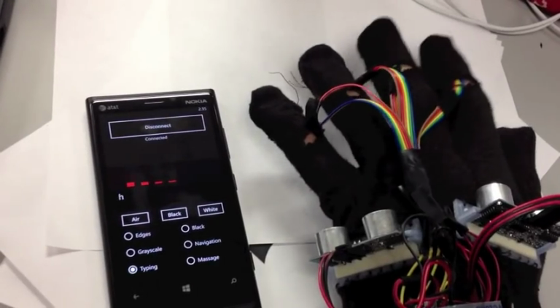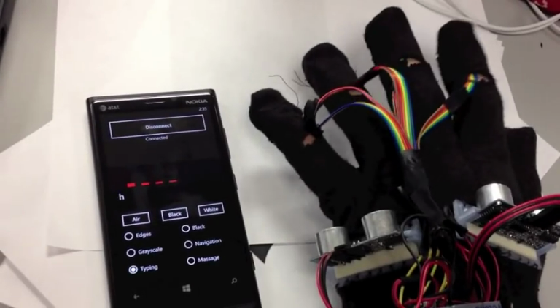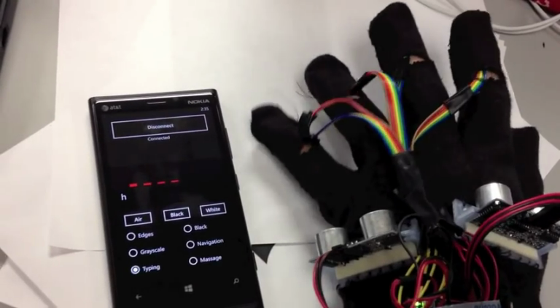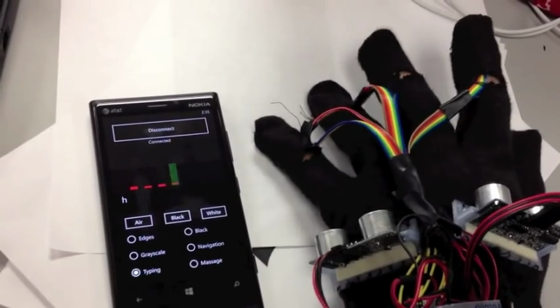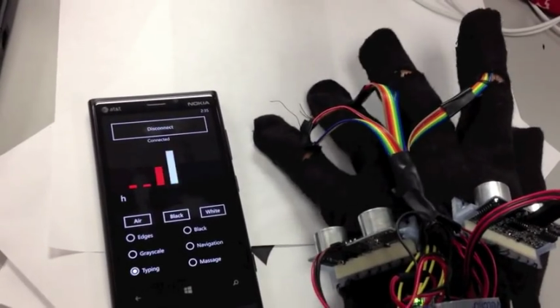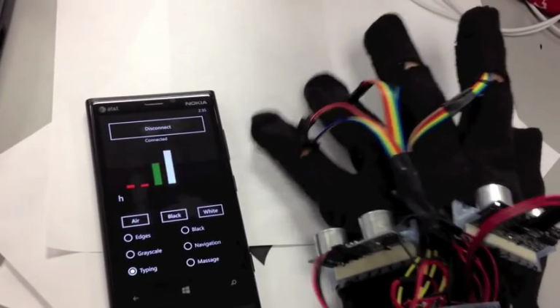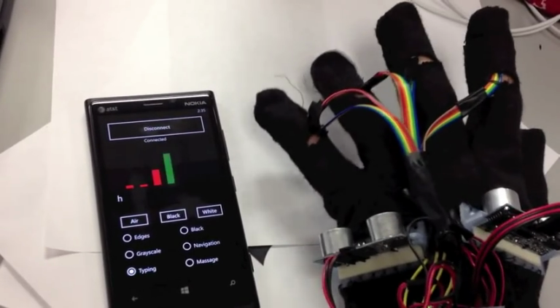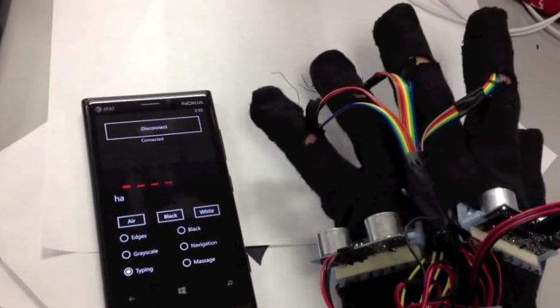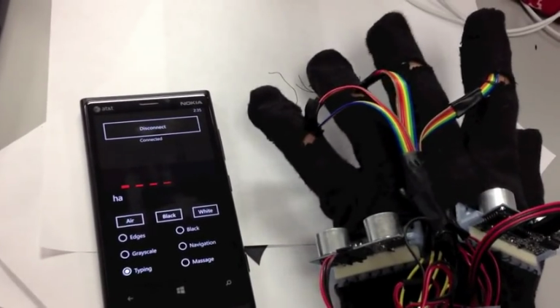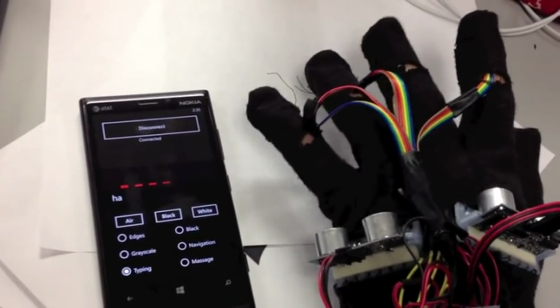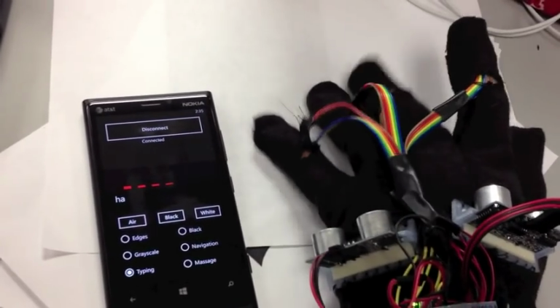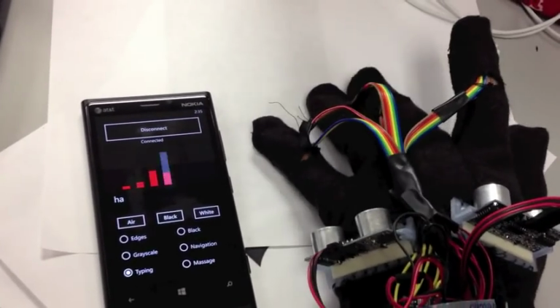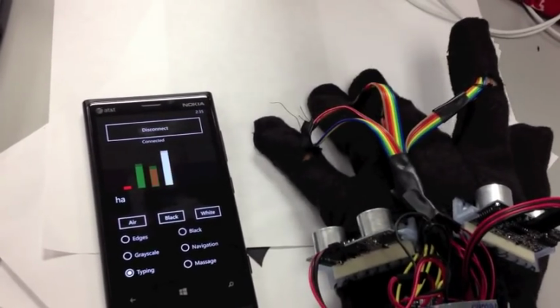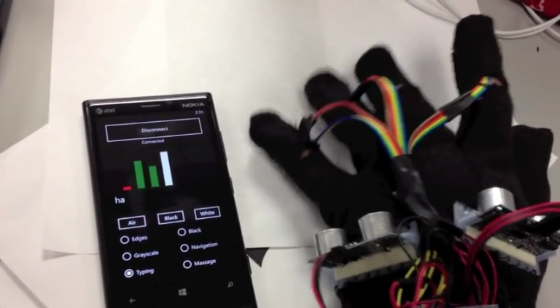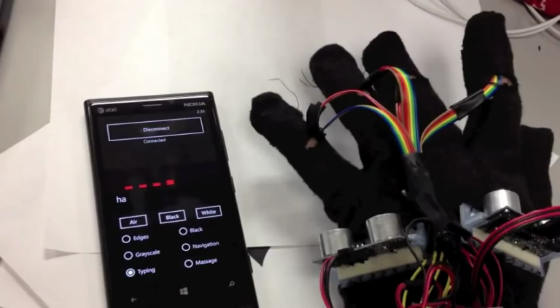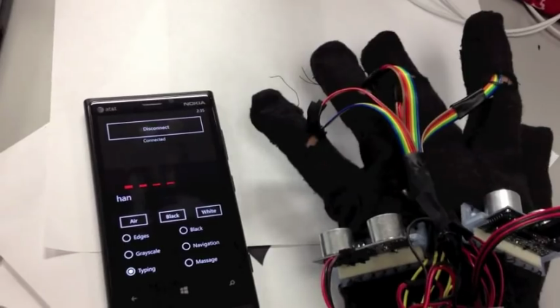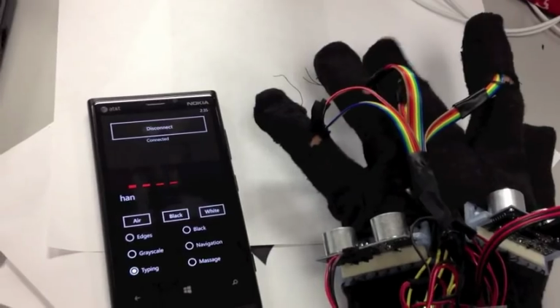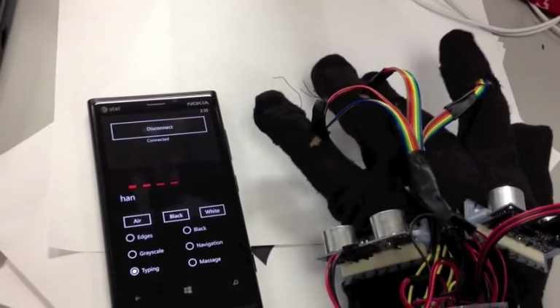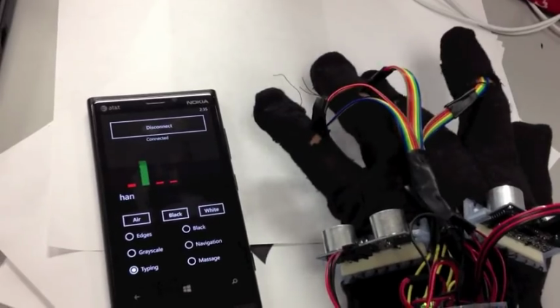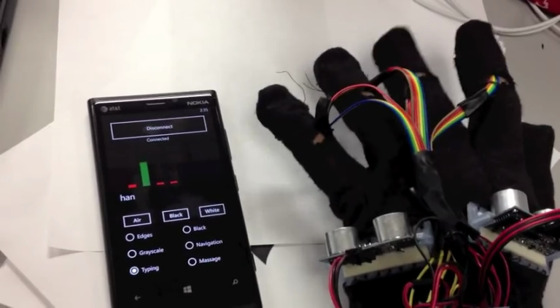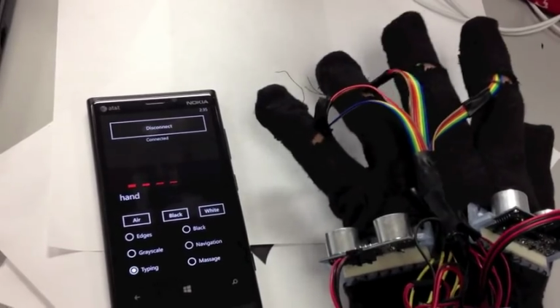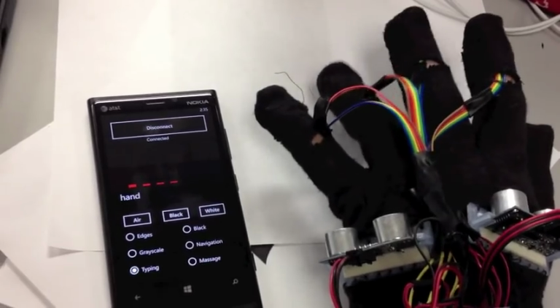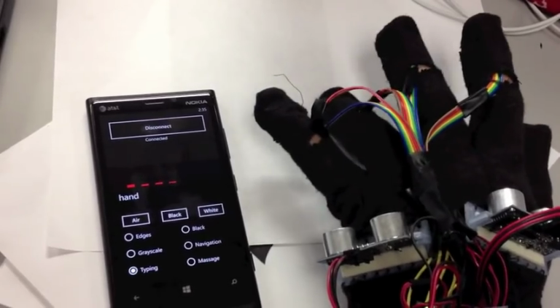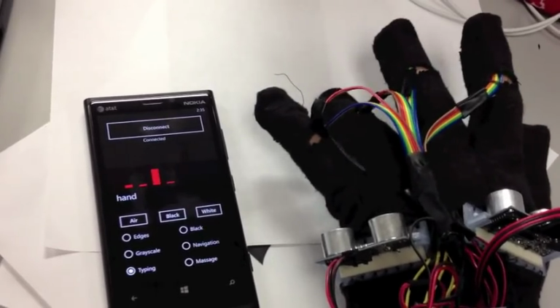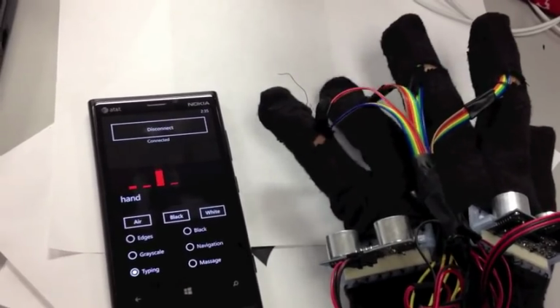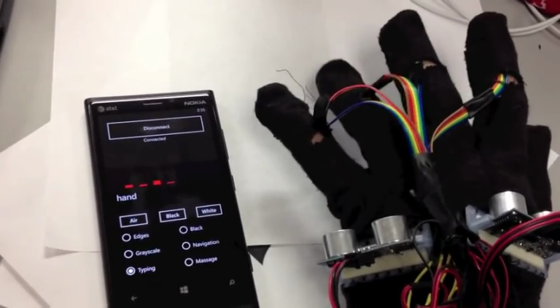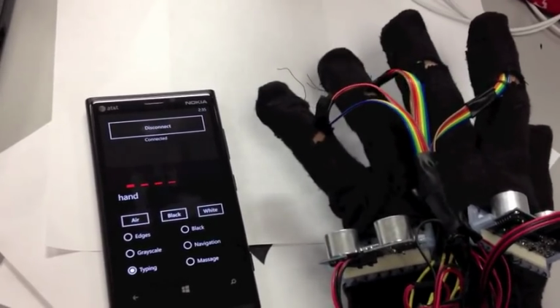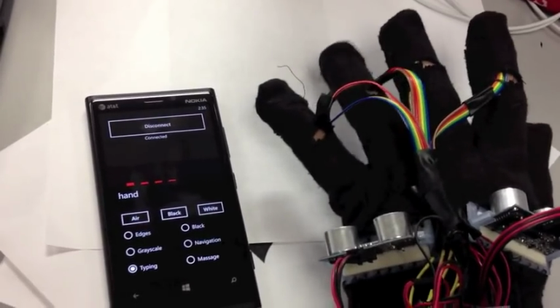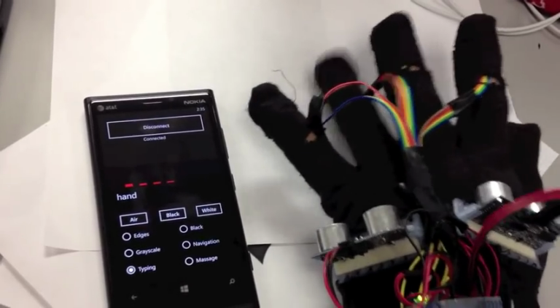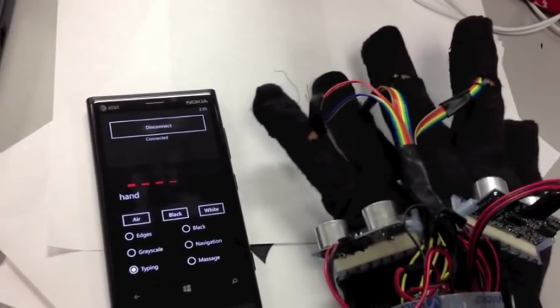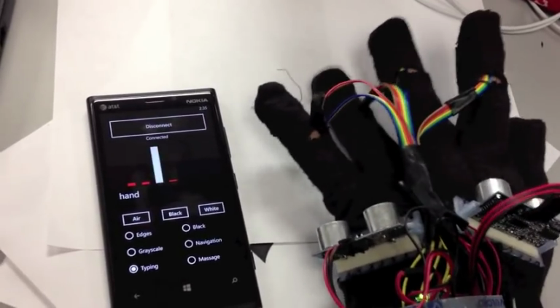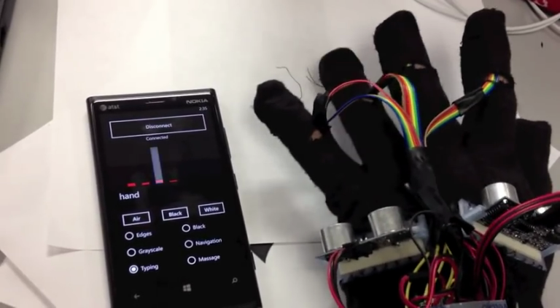Typing can be done using multi-finger touch combinations with tactile feedback.